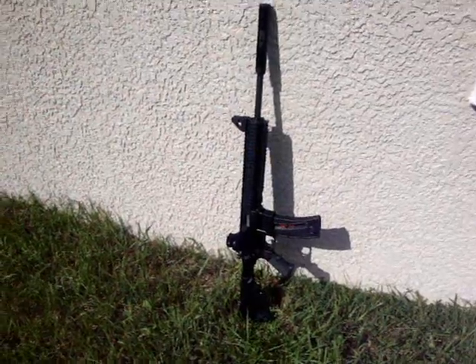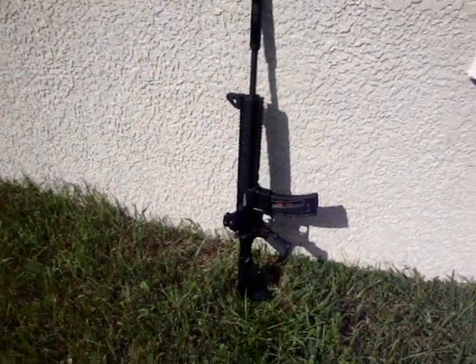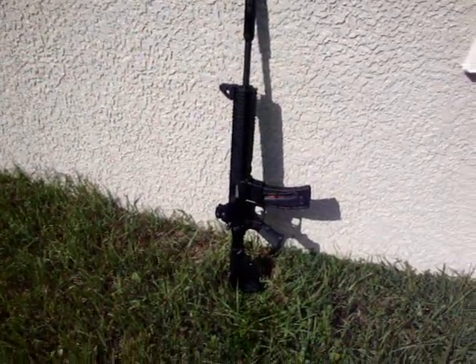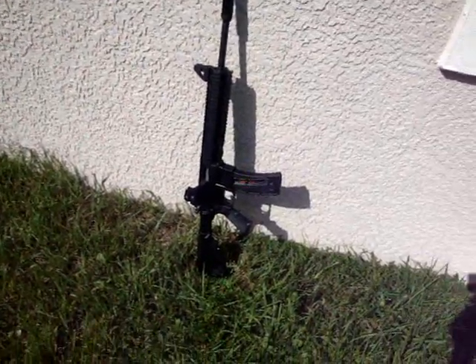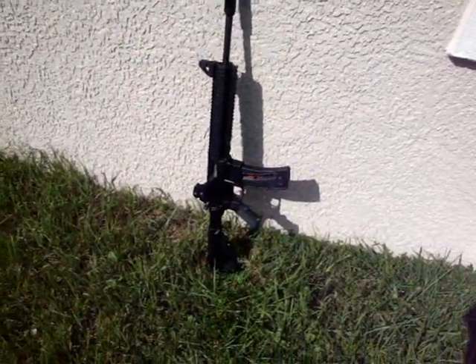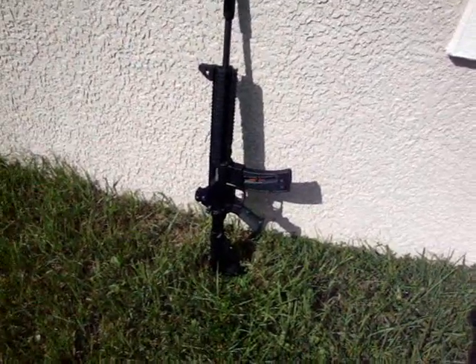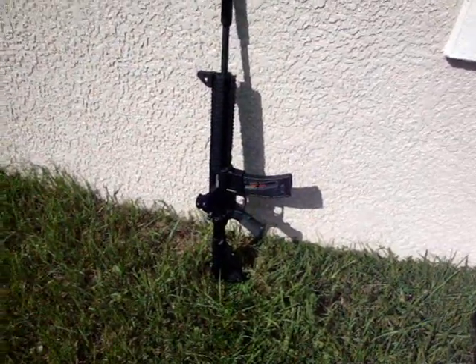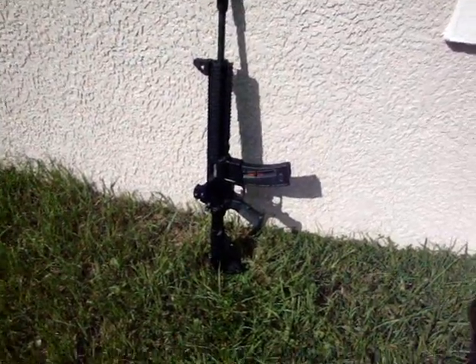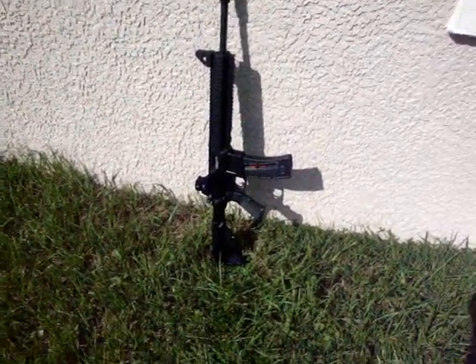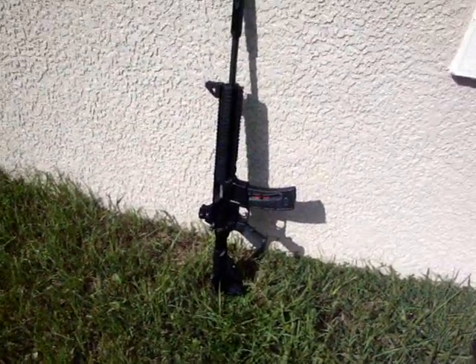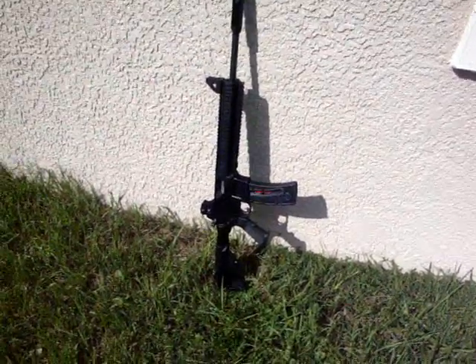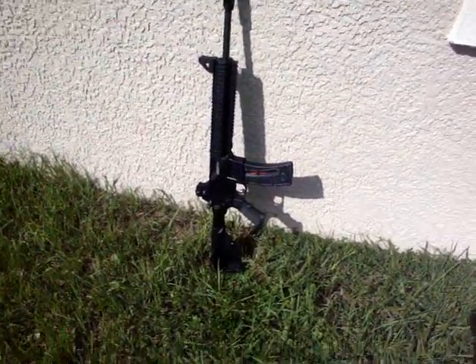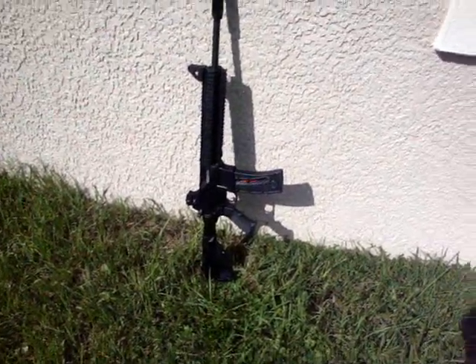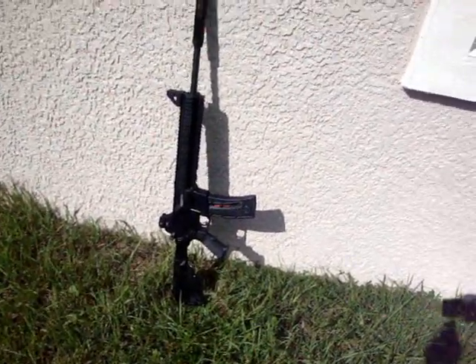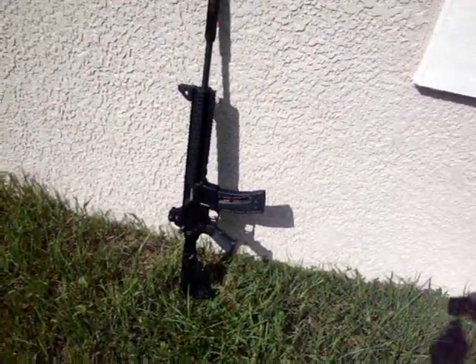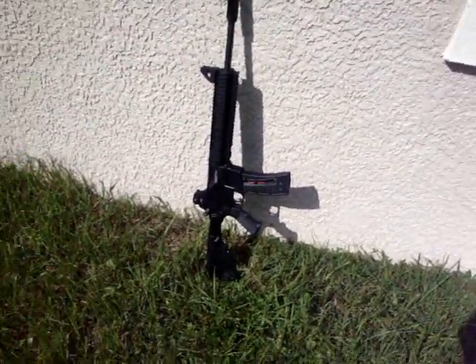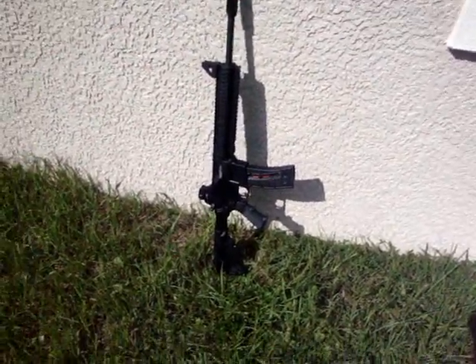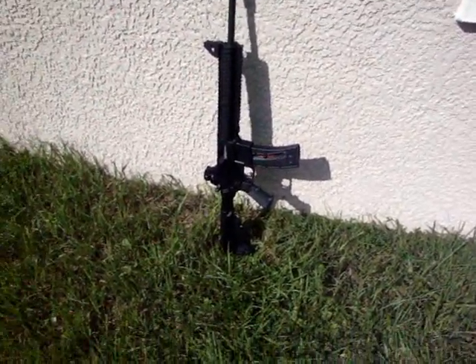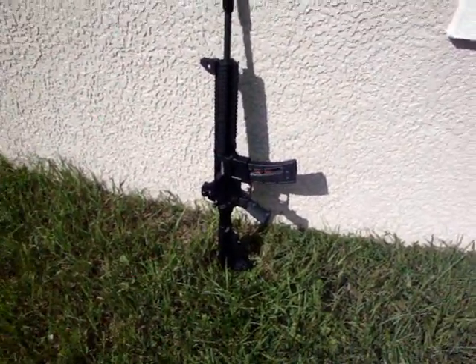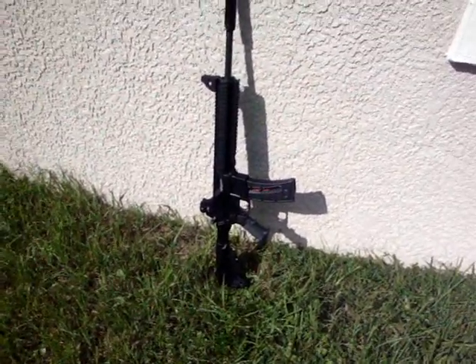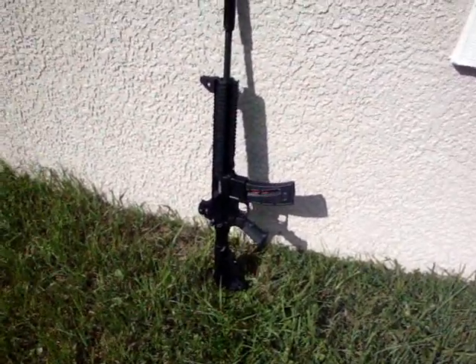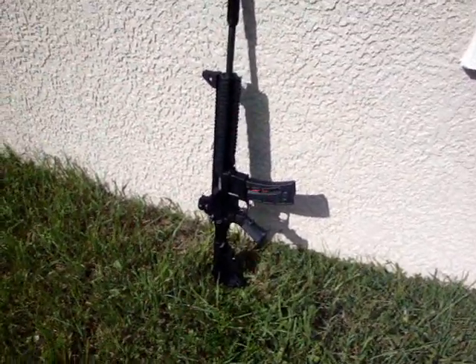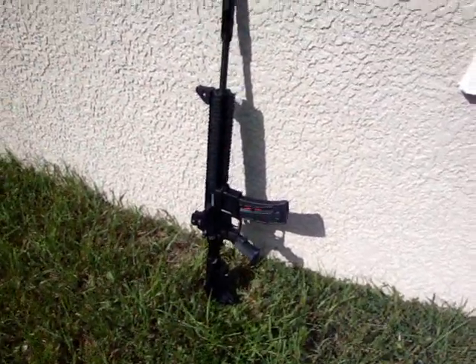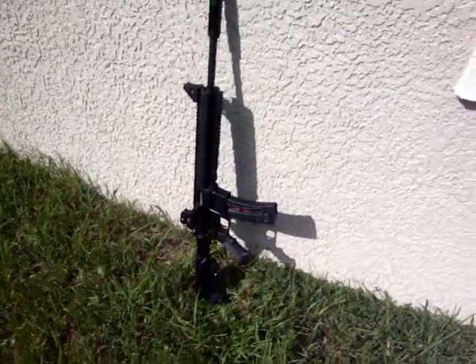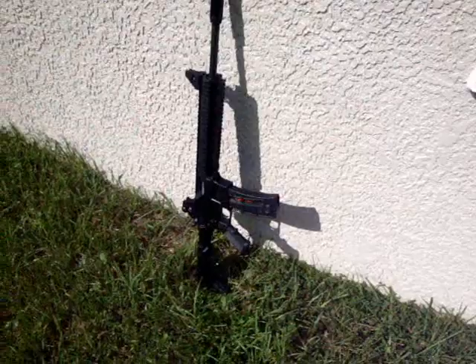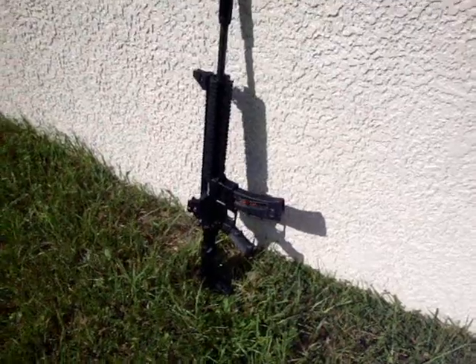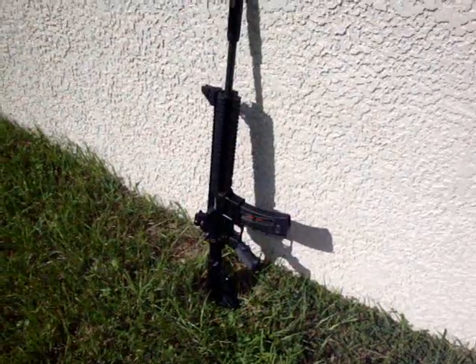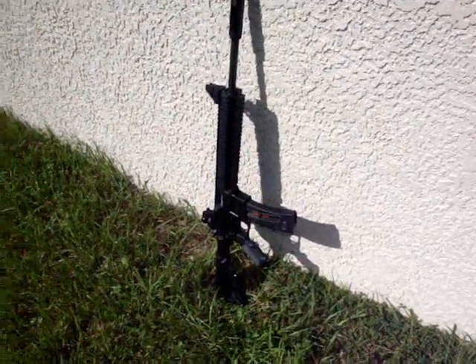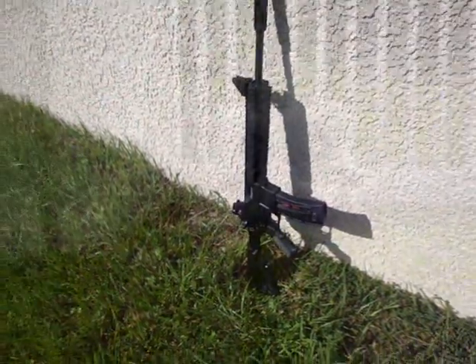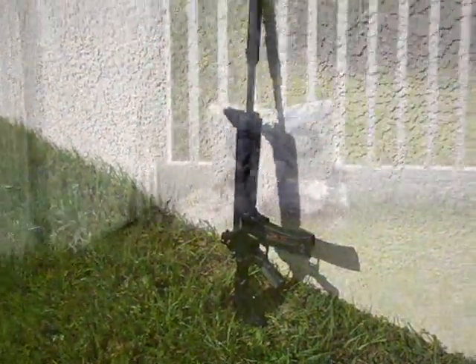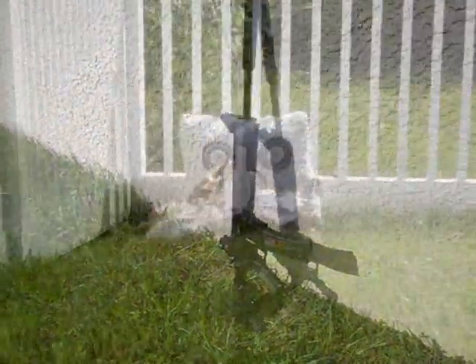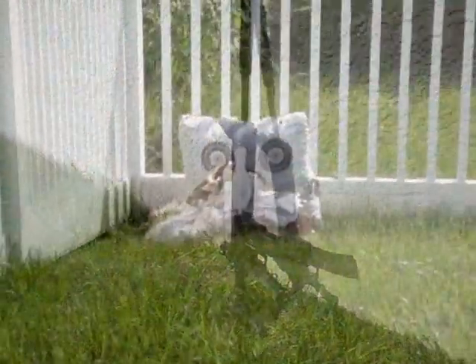I'll be shooting two mags. One's half full with CCI subsonic and the other's full with Remington subsonic.